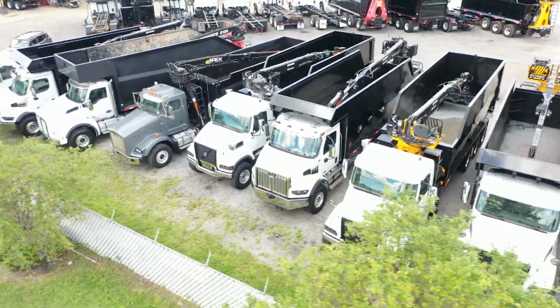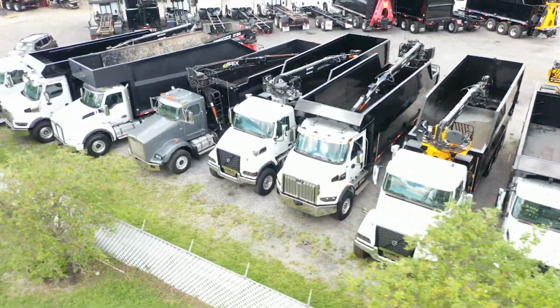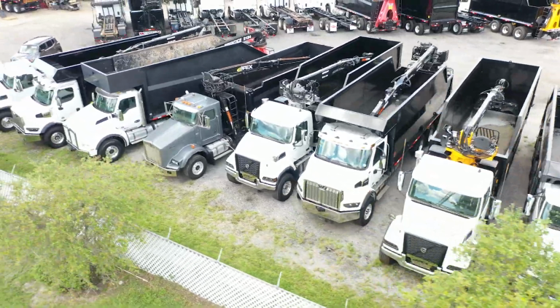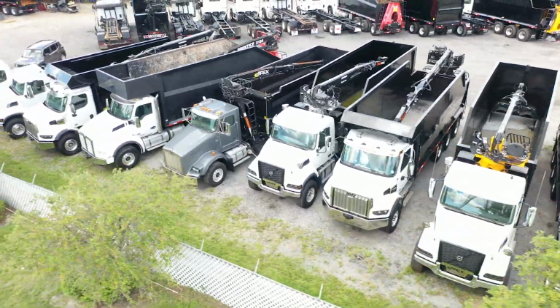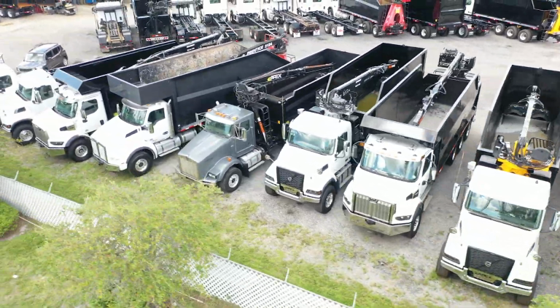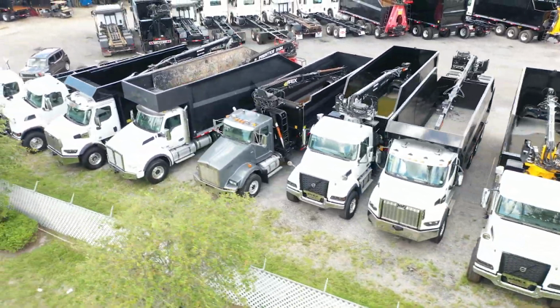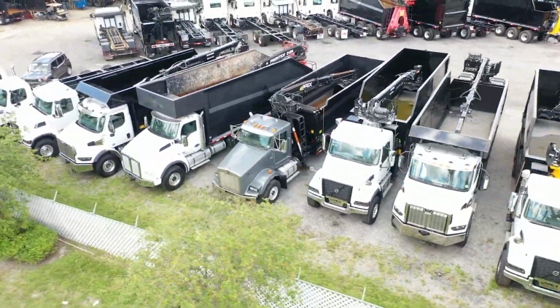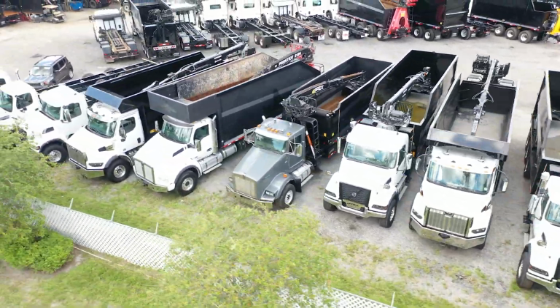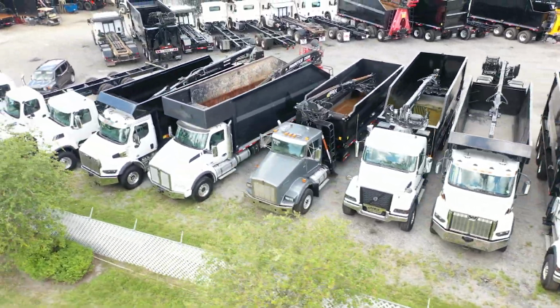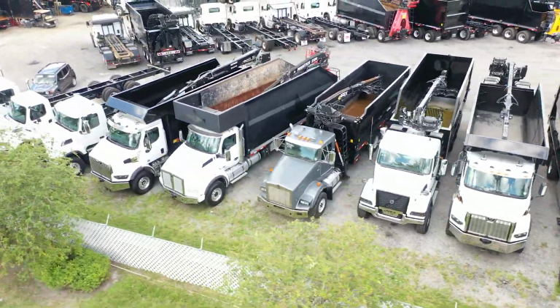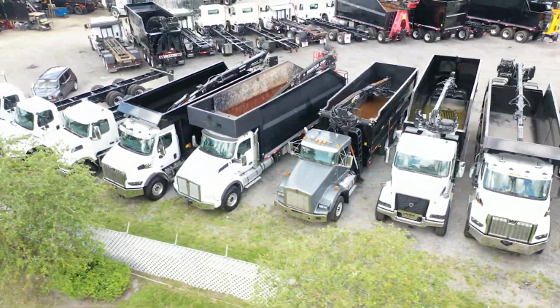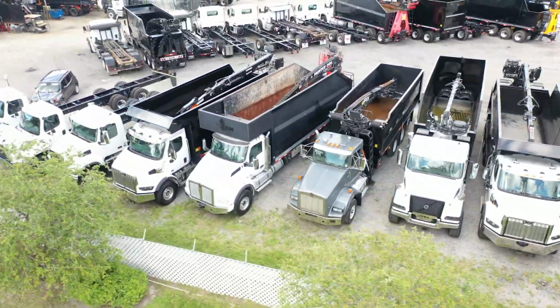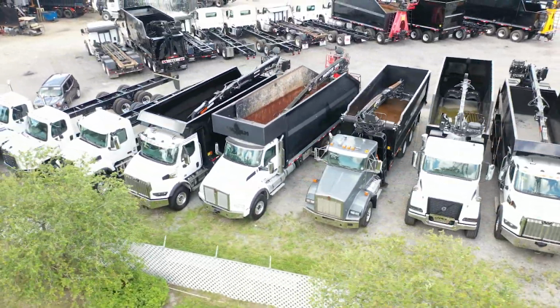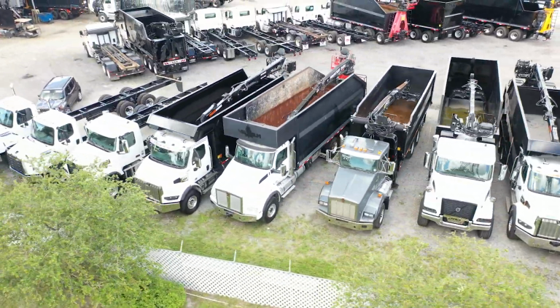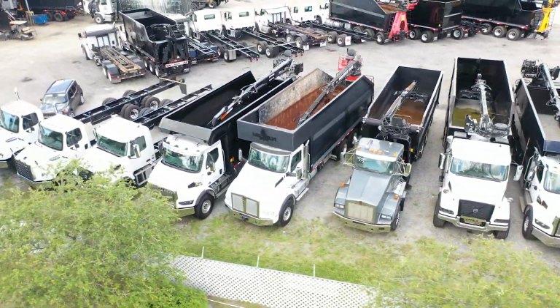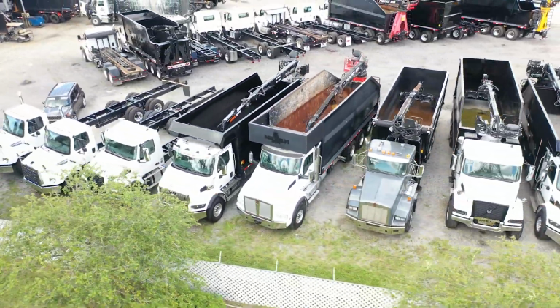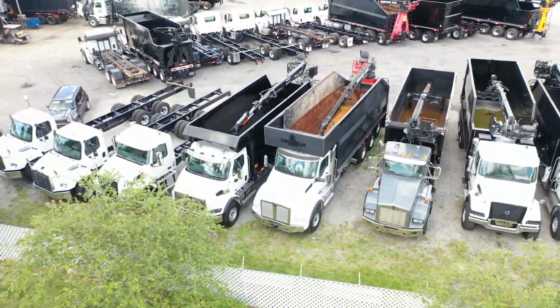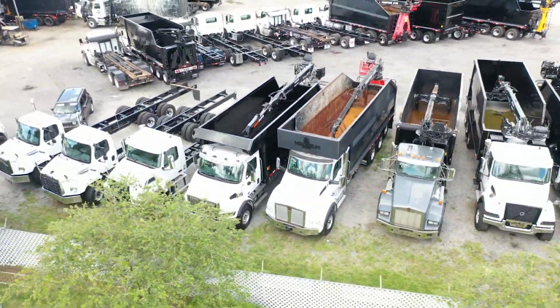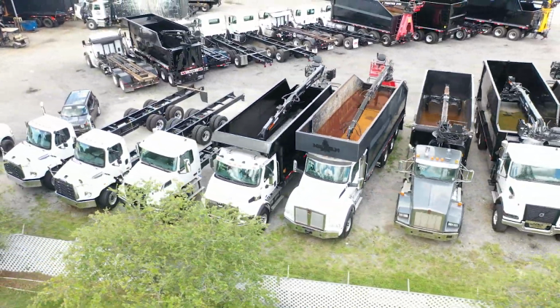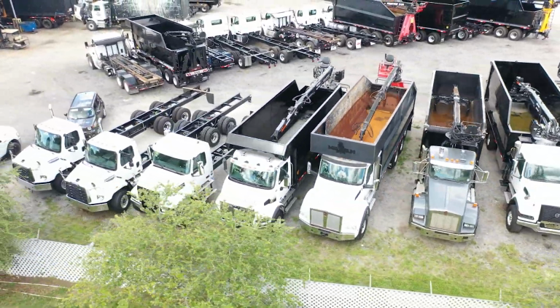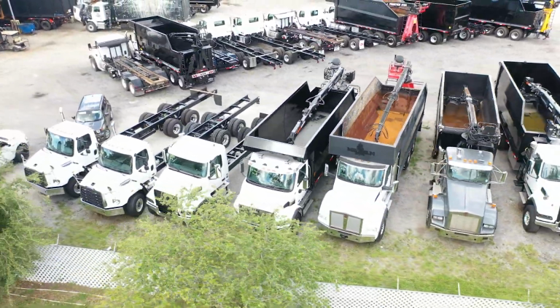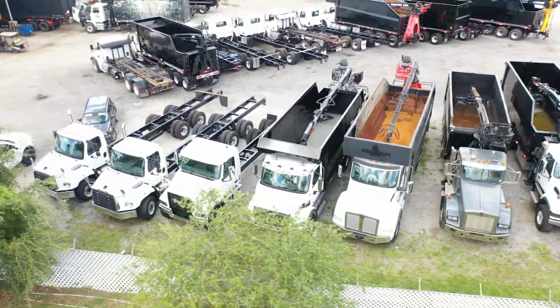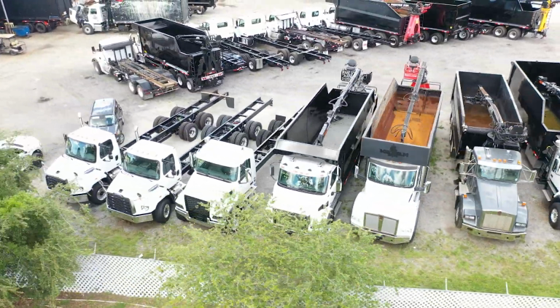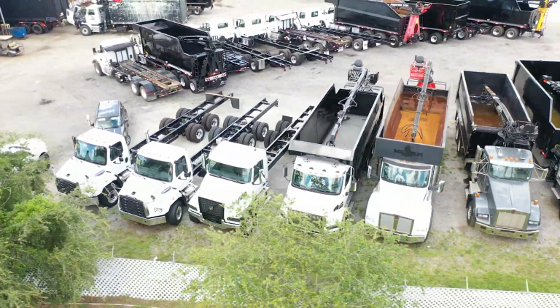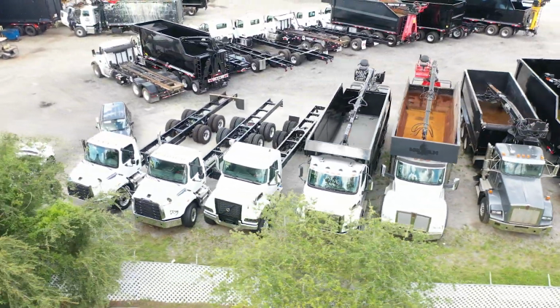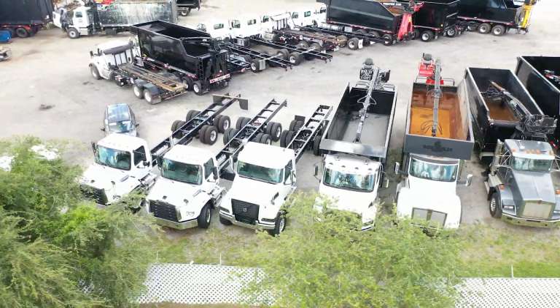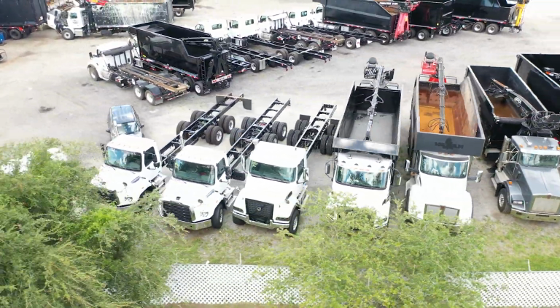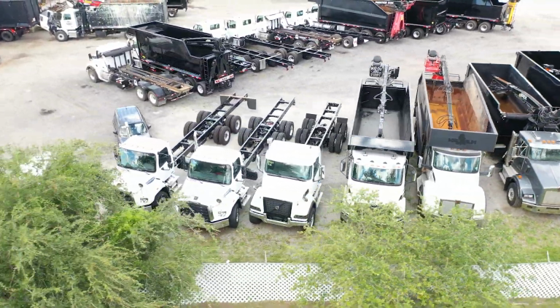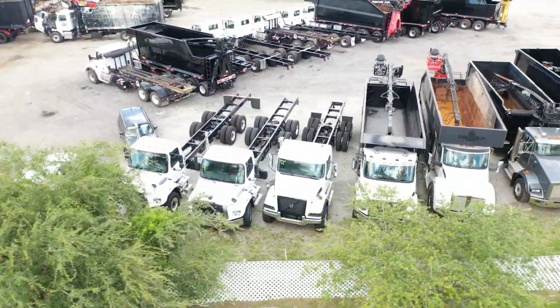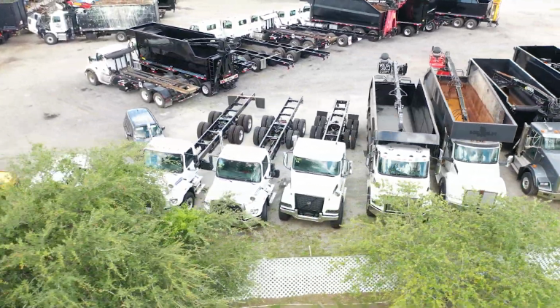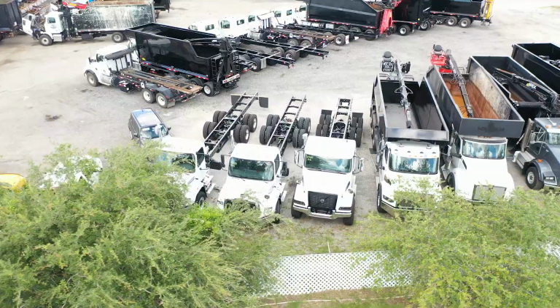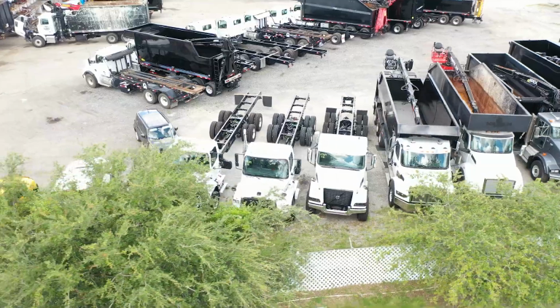Right now we have 38 new and used grapple trucks, both rear load and dump bodies, in stock and ready for sale.